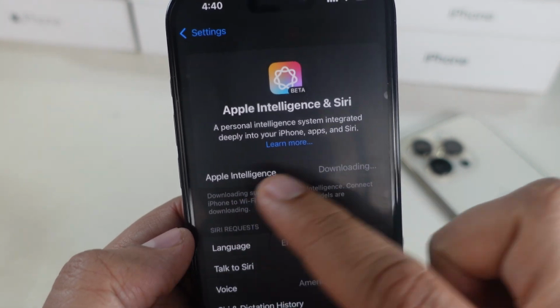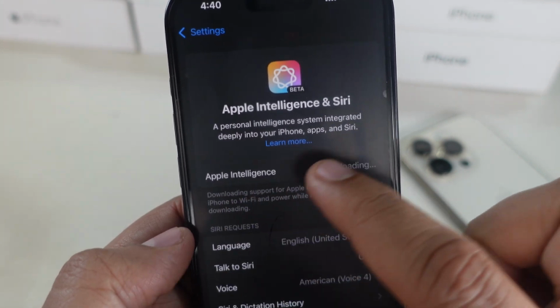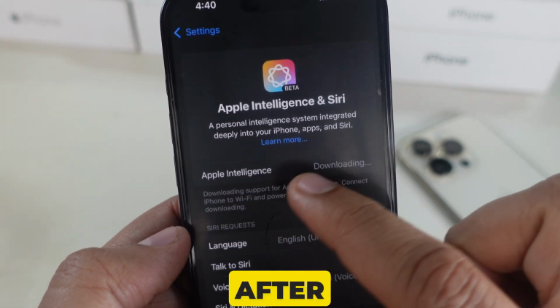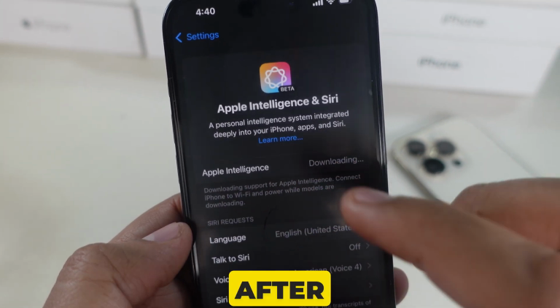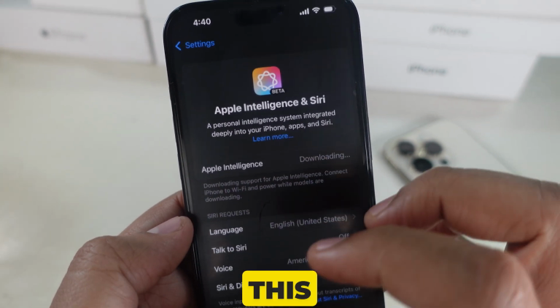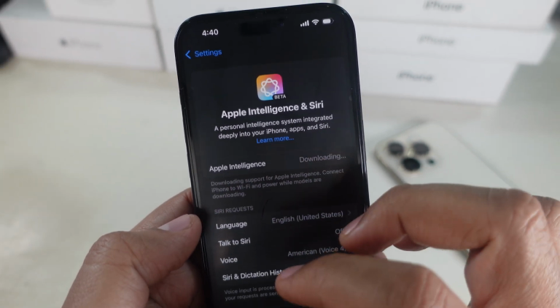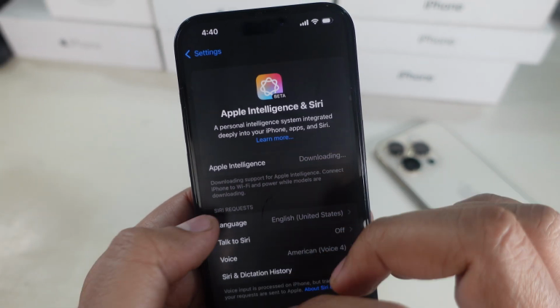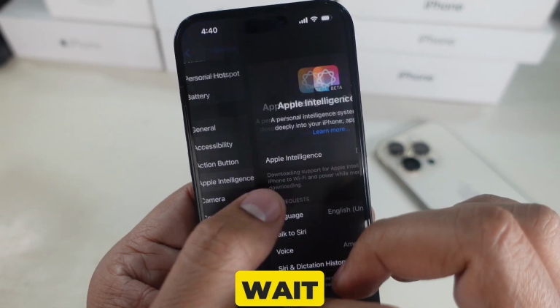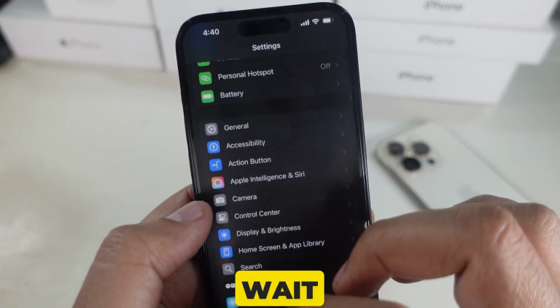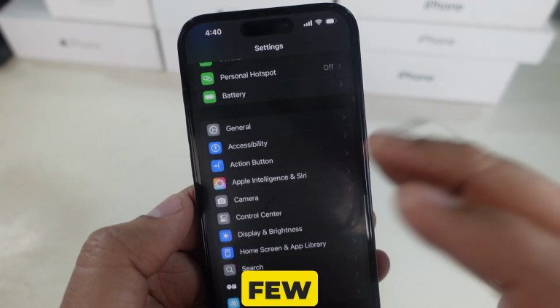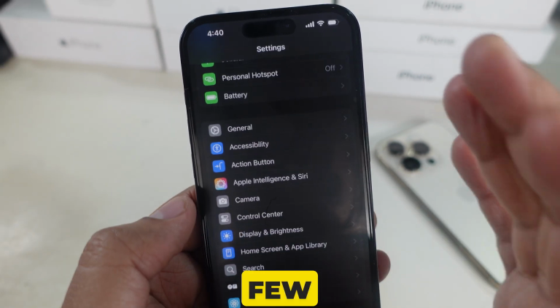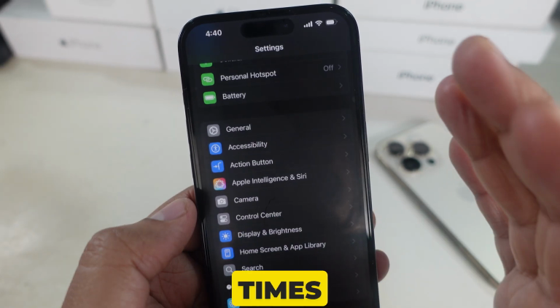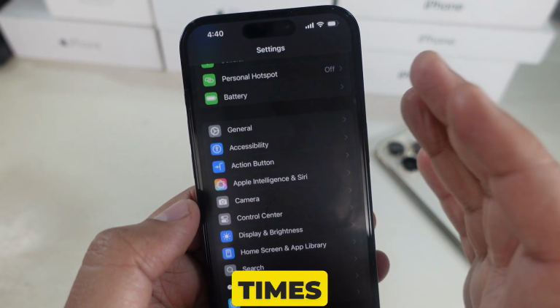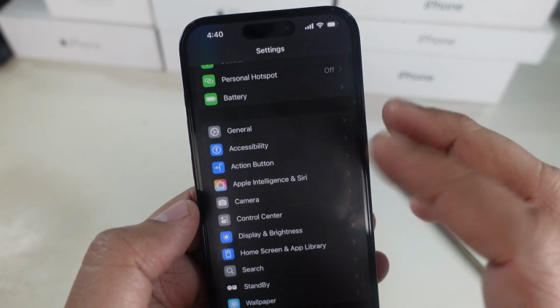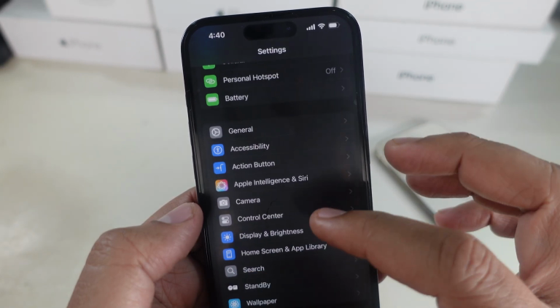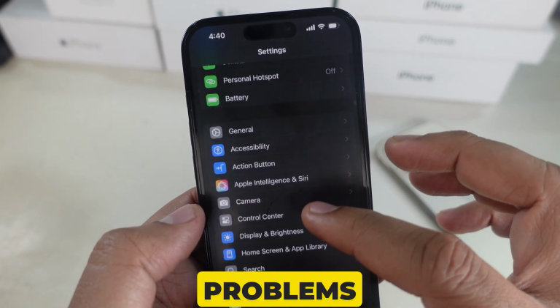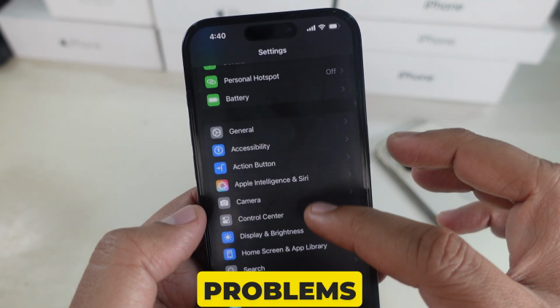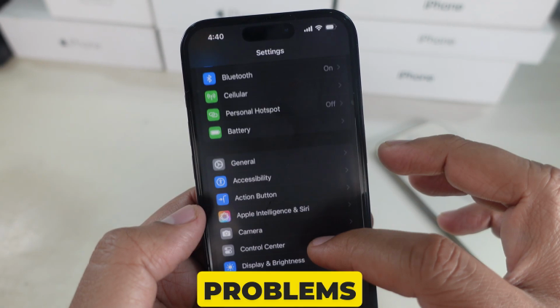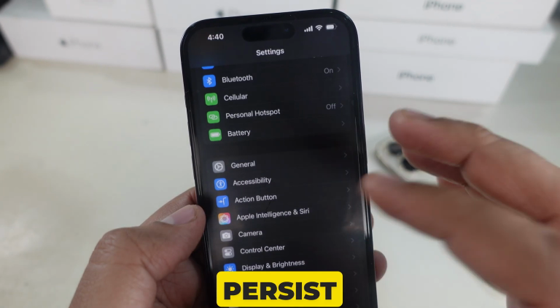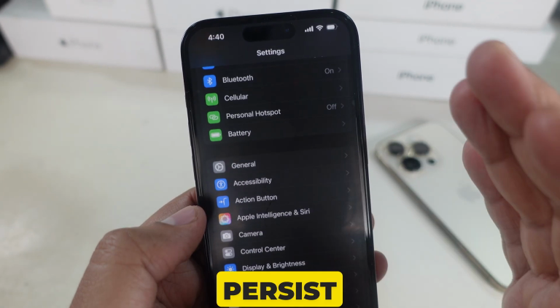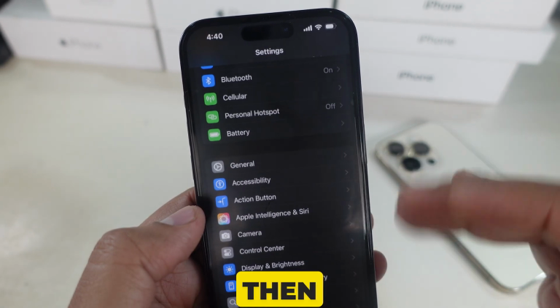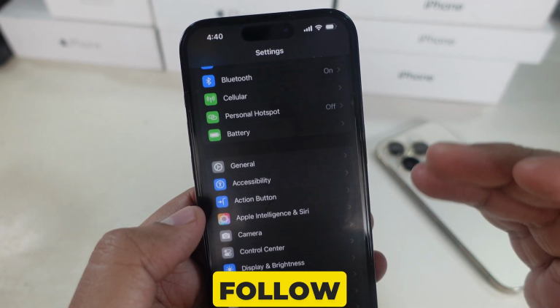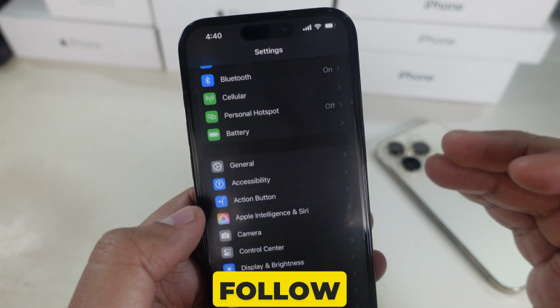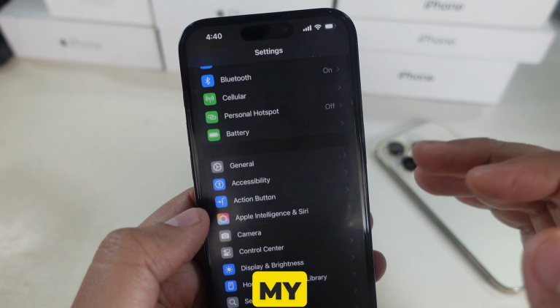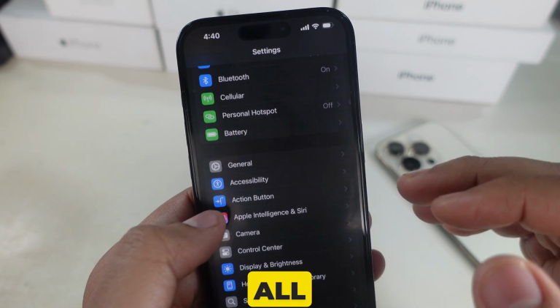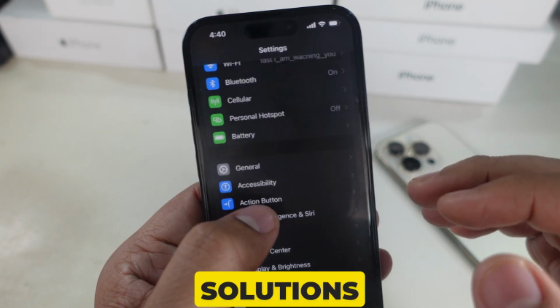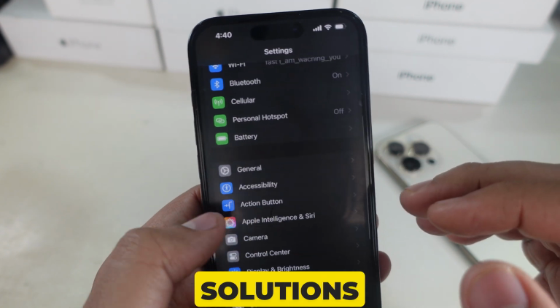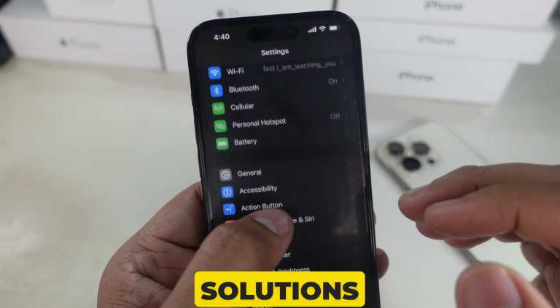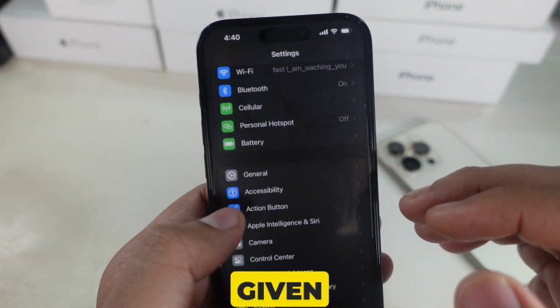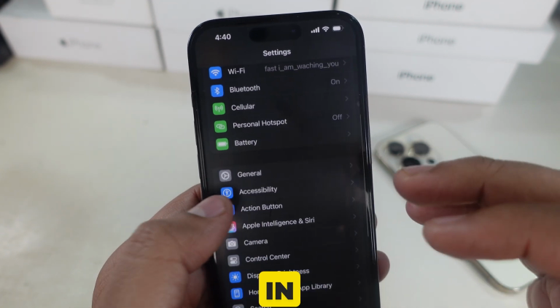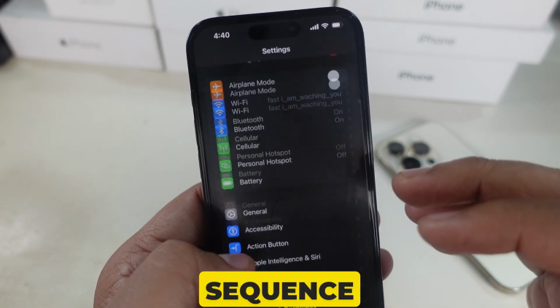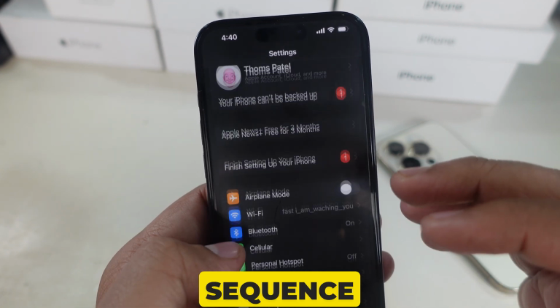After this, wait for a few minutes. If the problems persist, then follow all my solutions given in sequence.